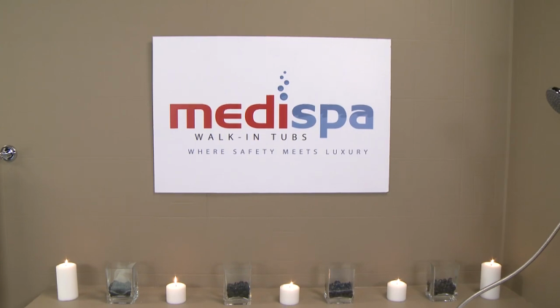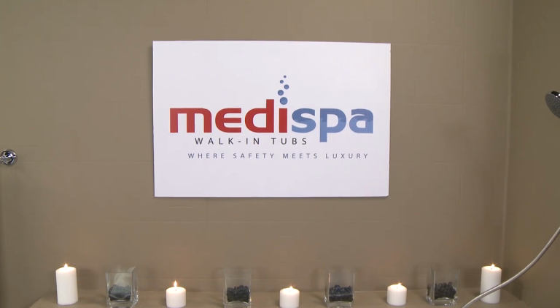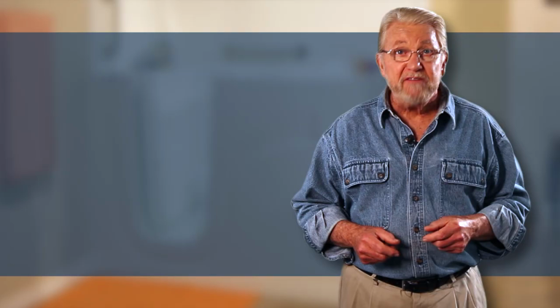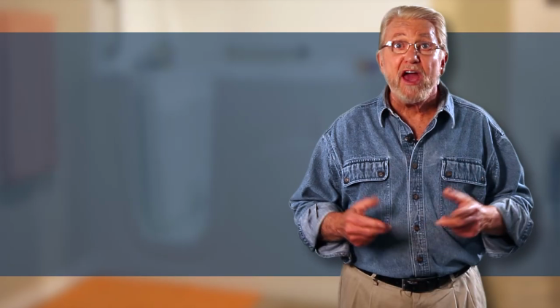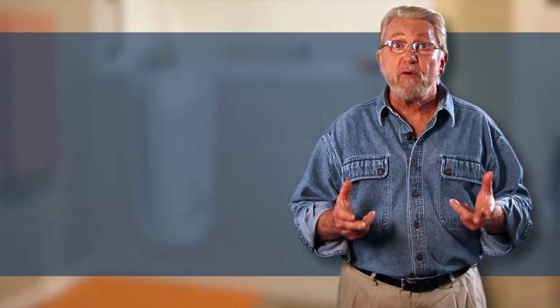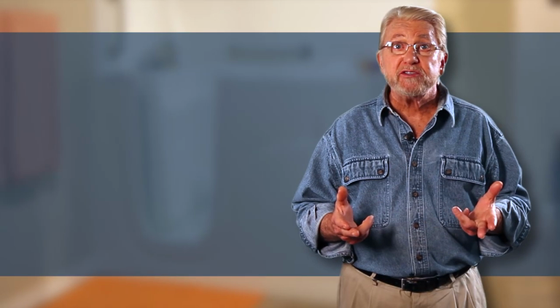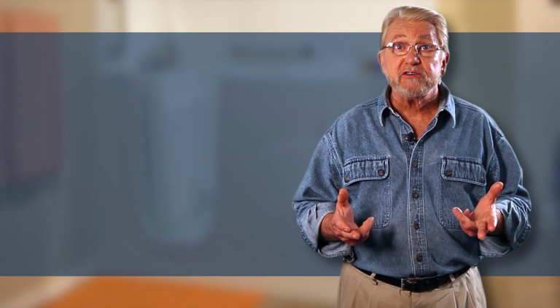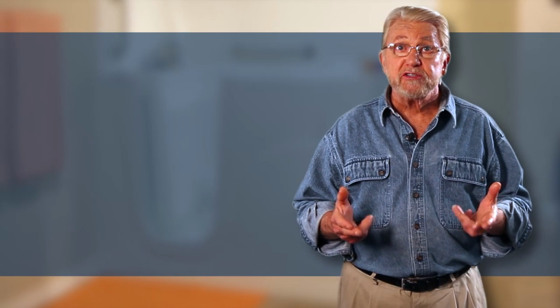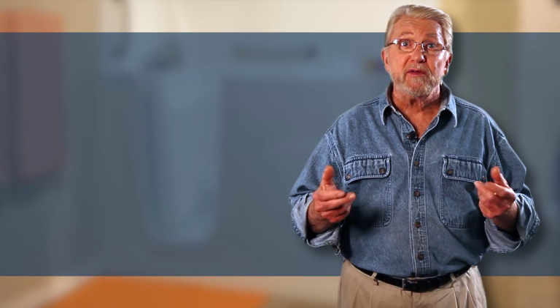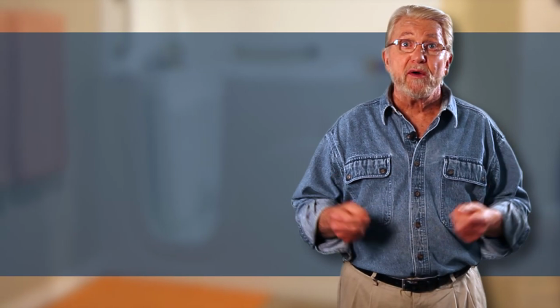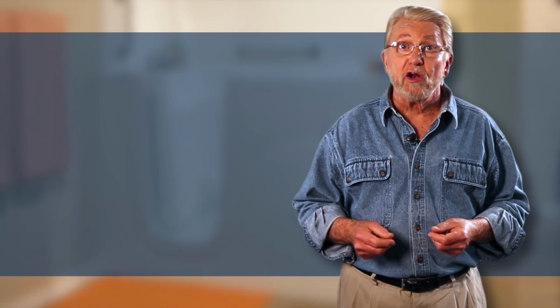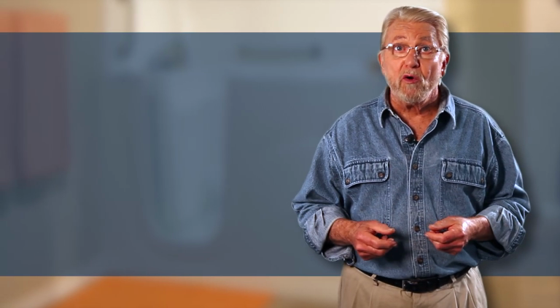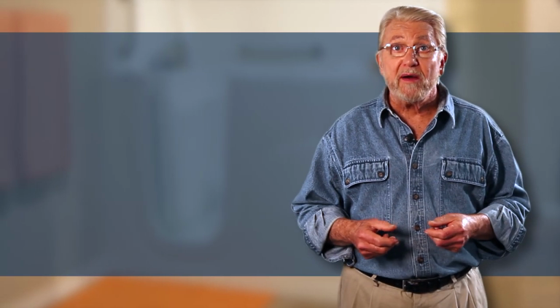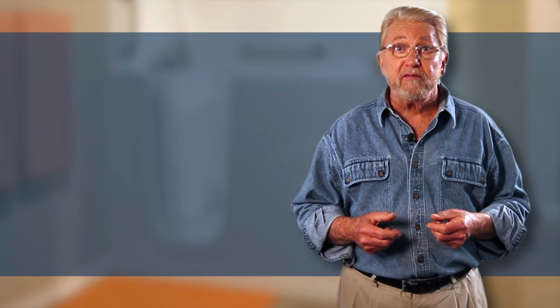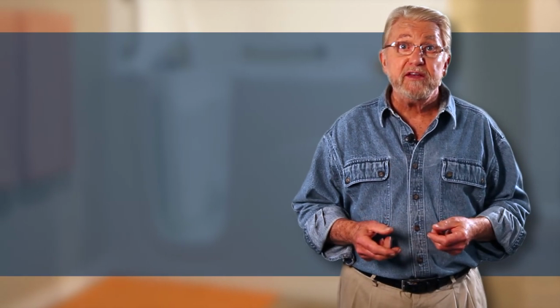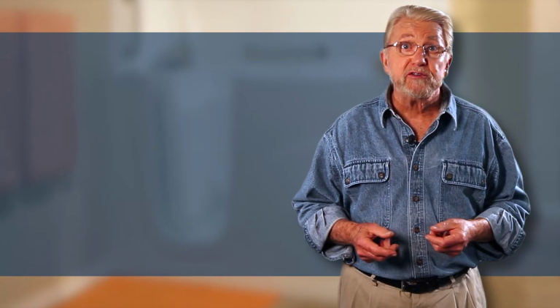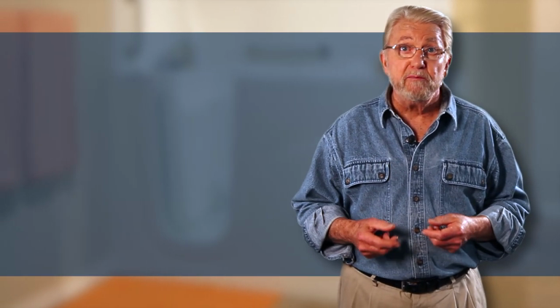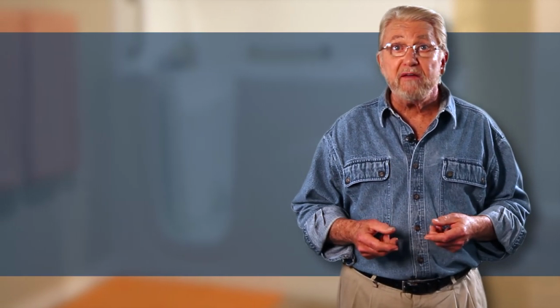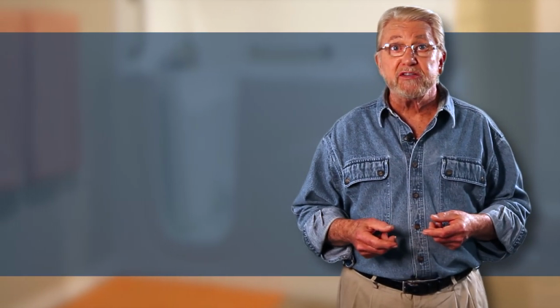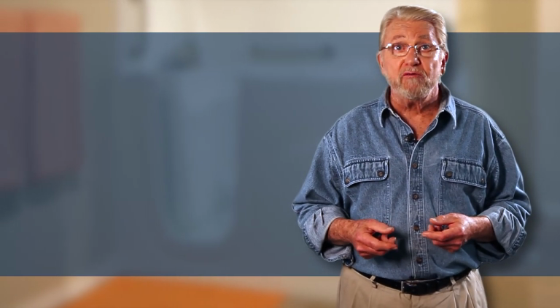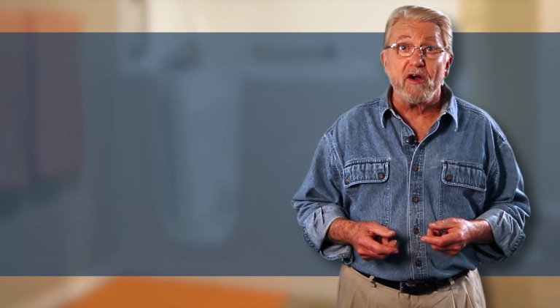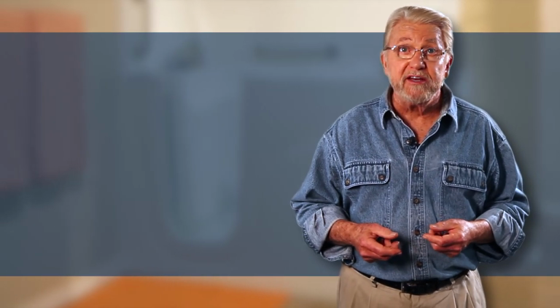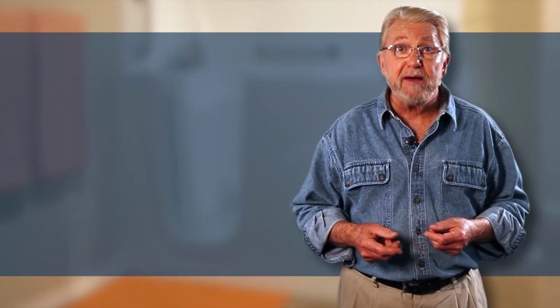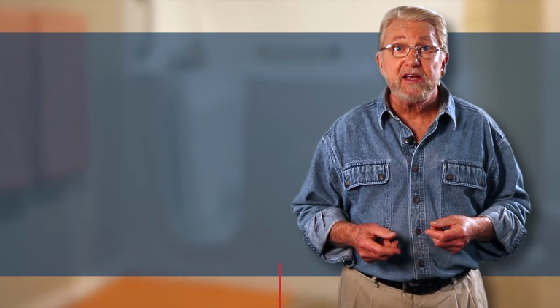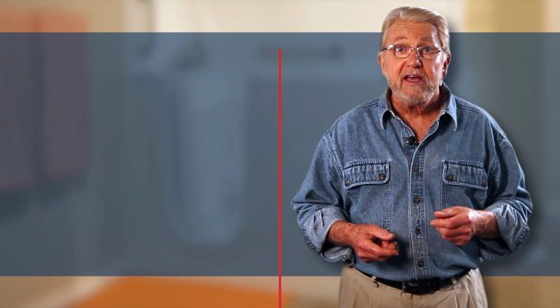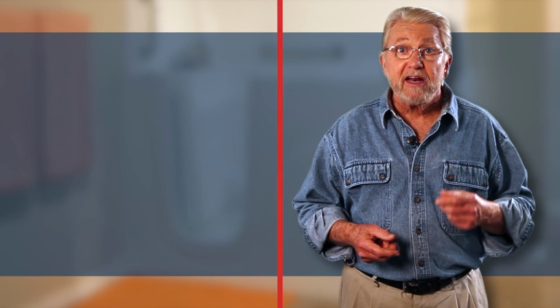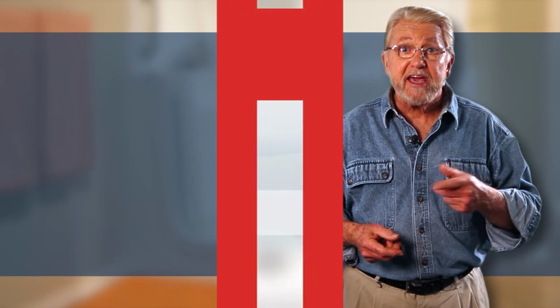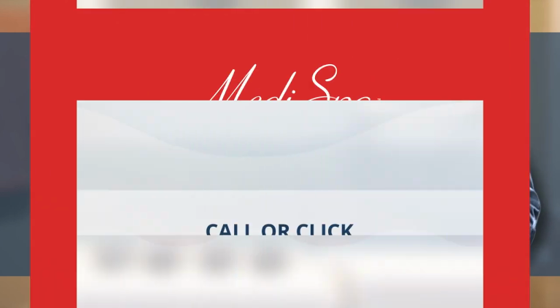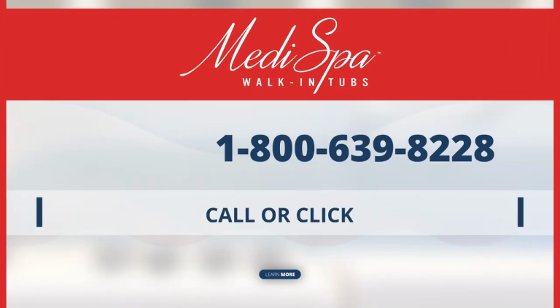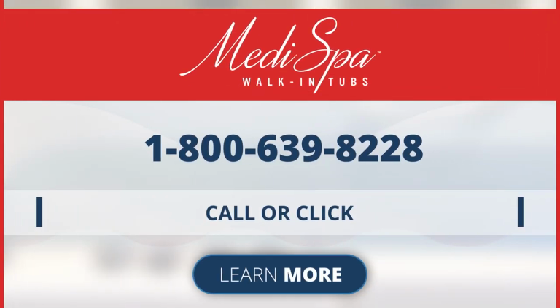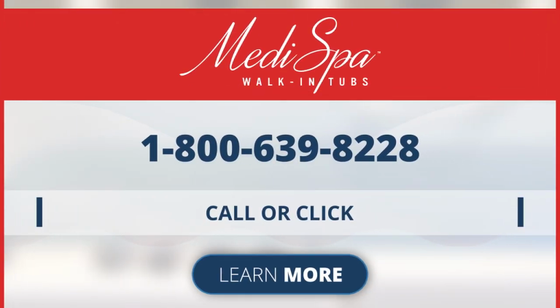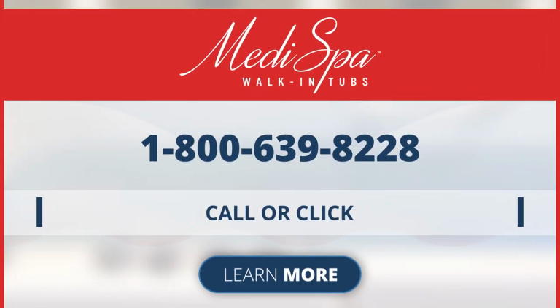If you have questions or simply want to learn more about the features and benefits of walk-in tubs, click here or call.